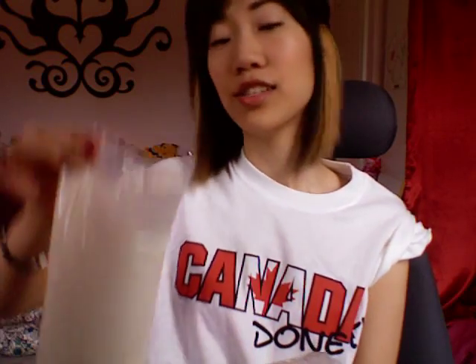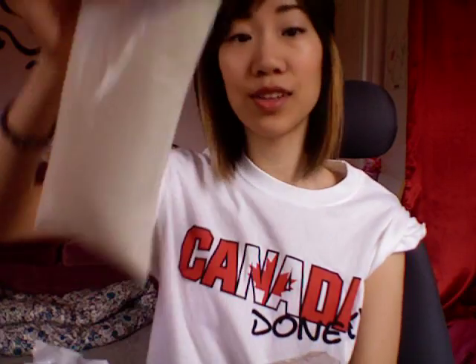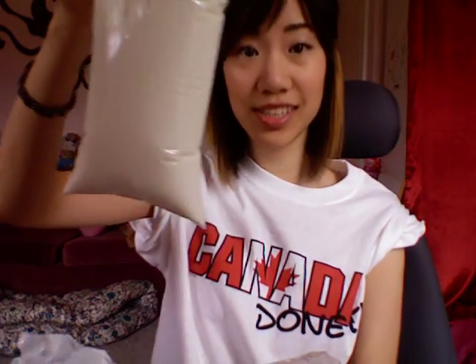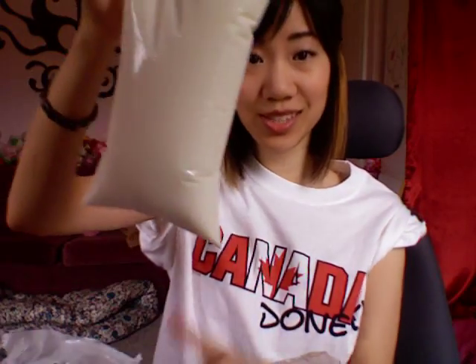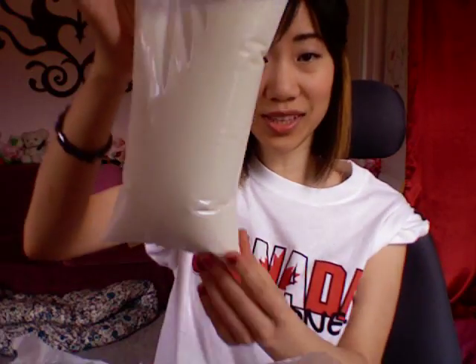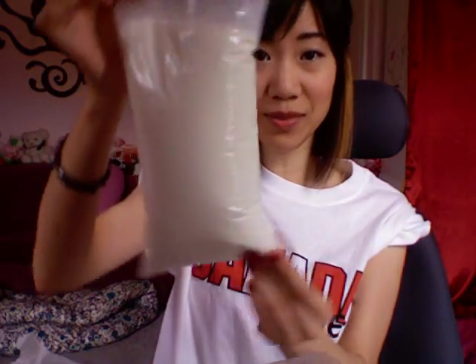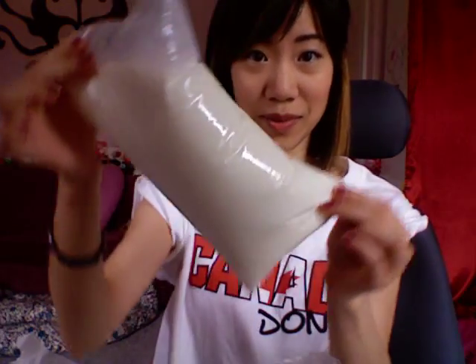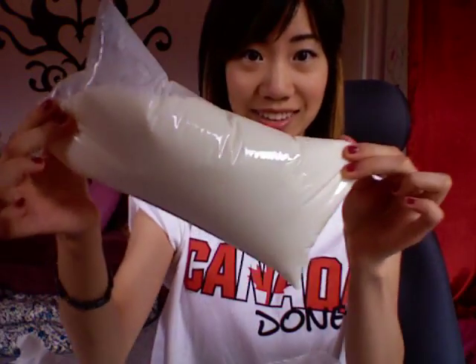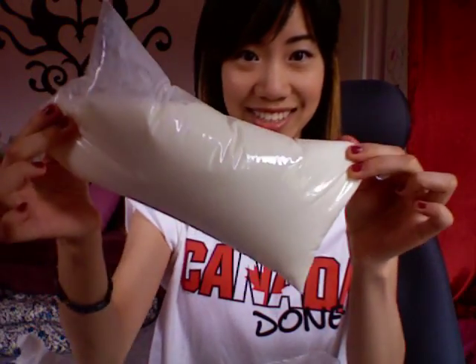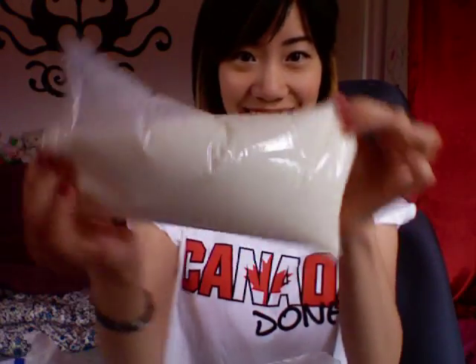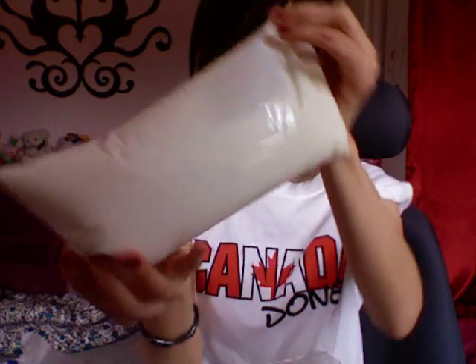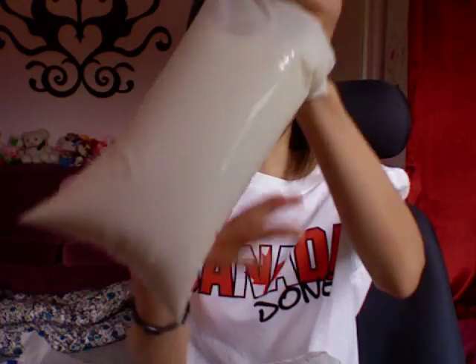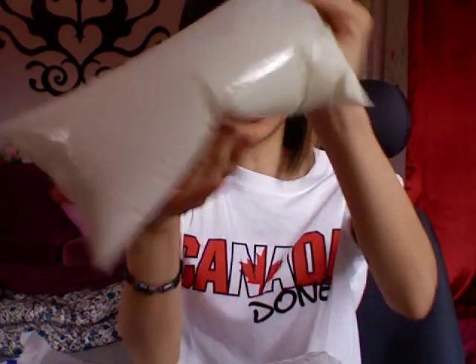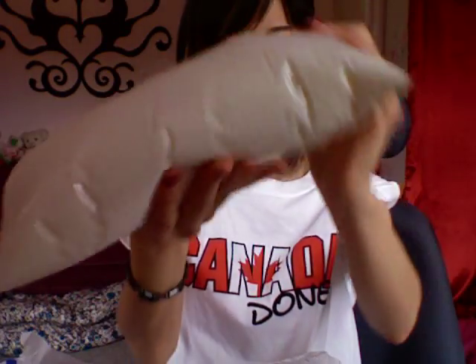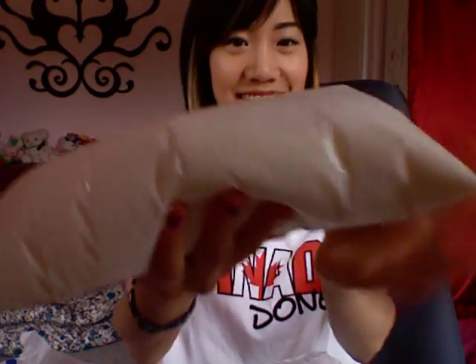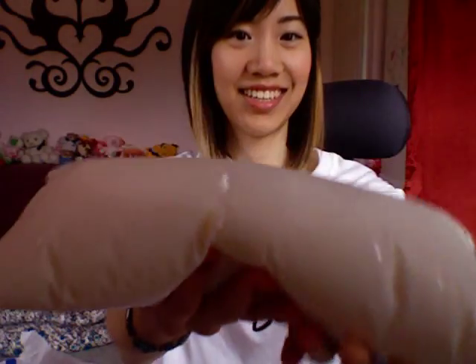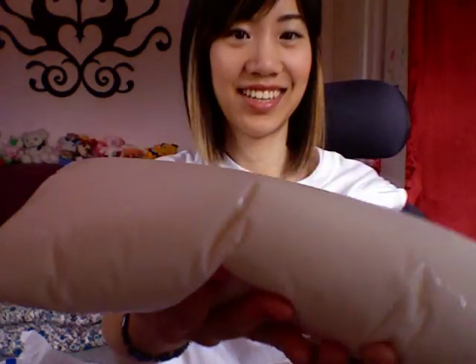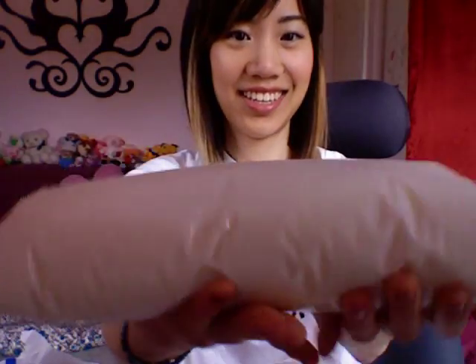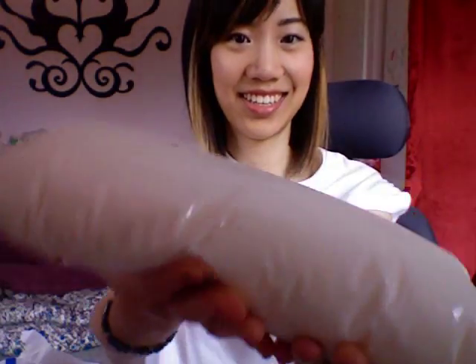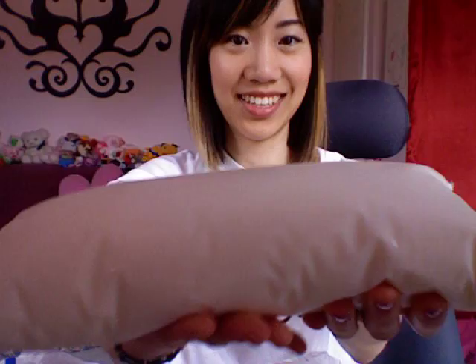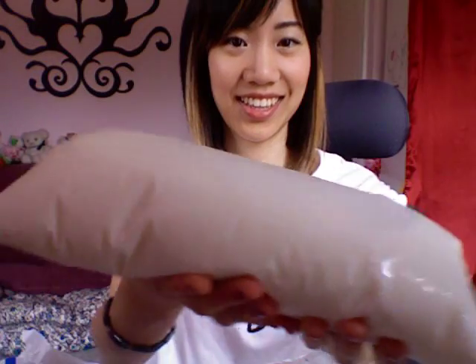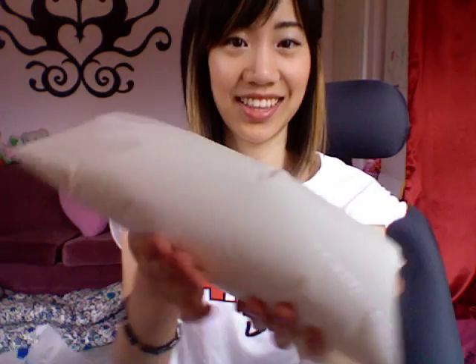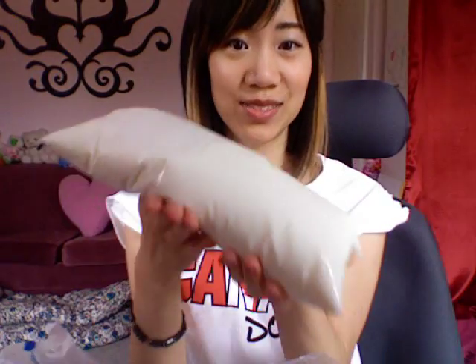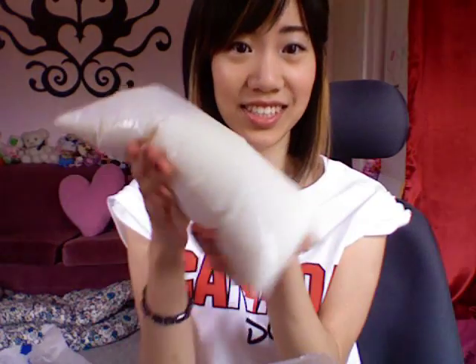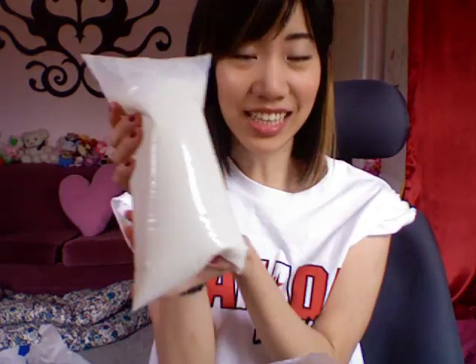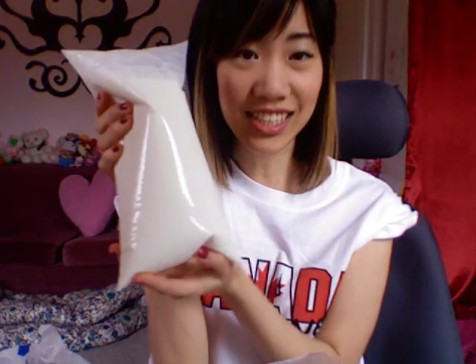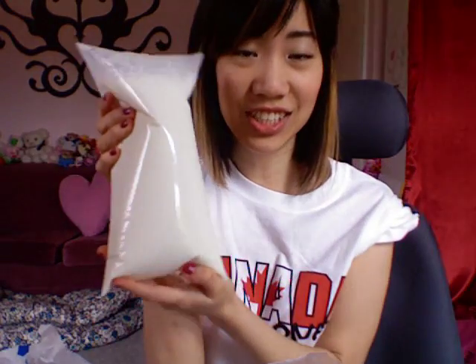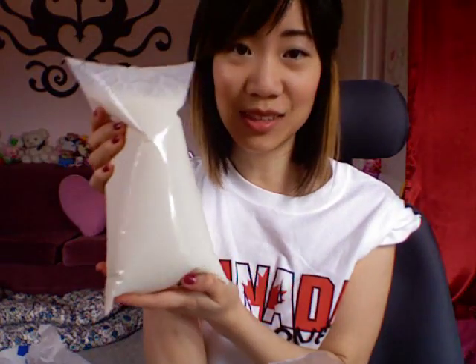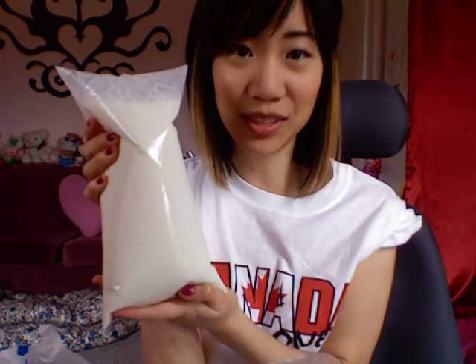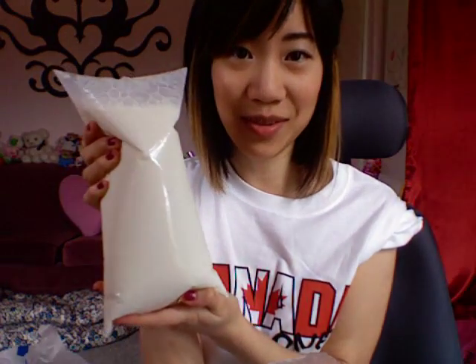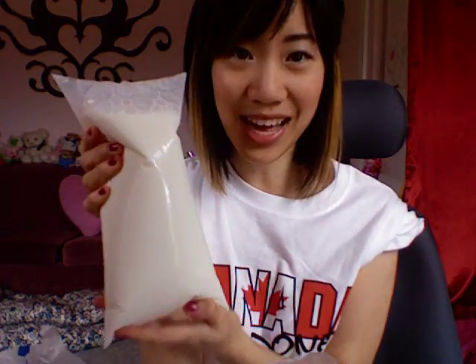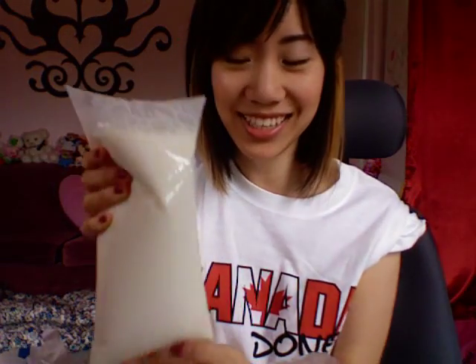So this is what the milk bag looks like. That's what it looks like — it's just milk in a bag.